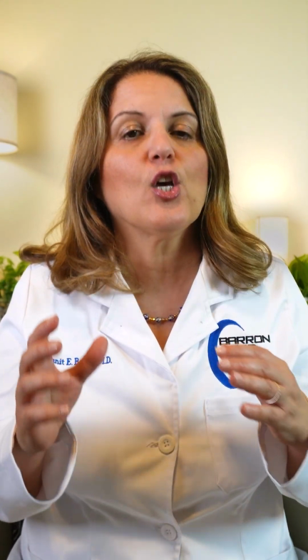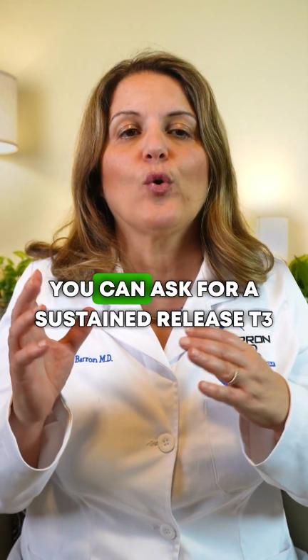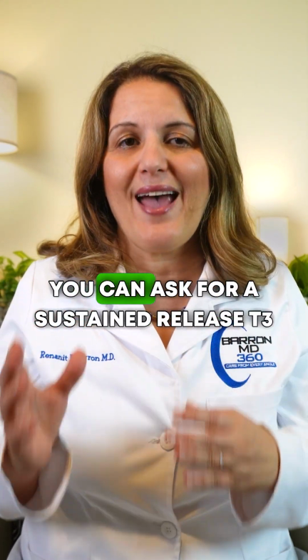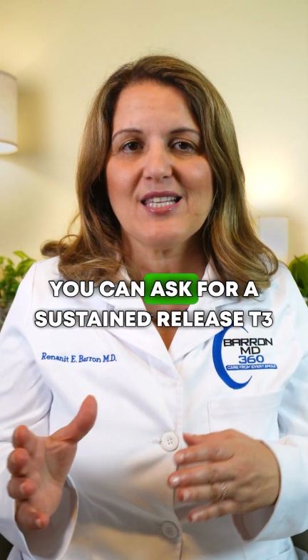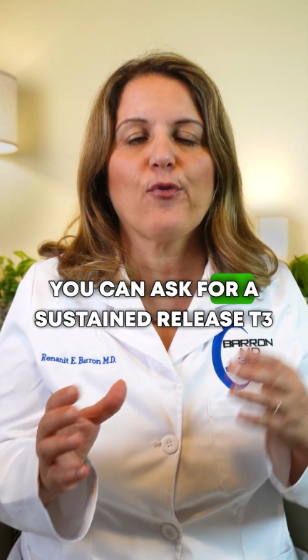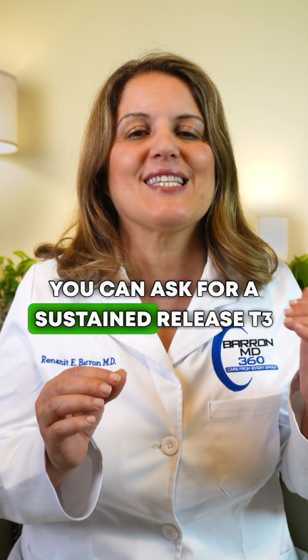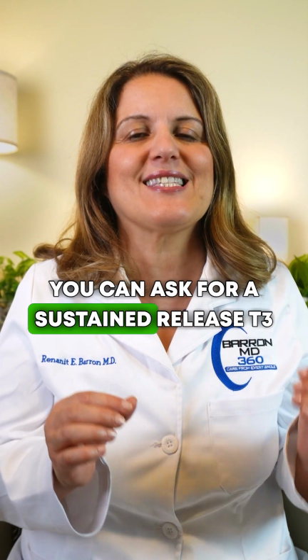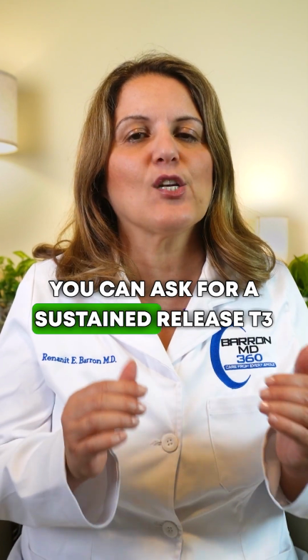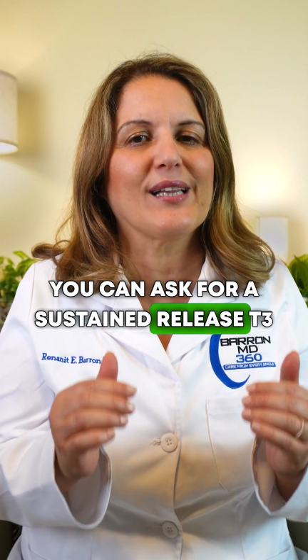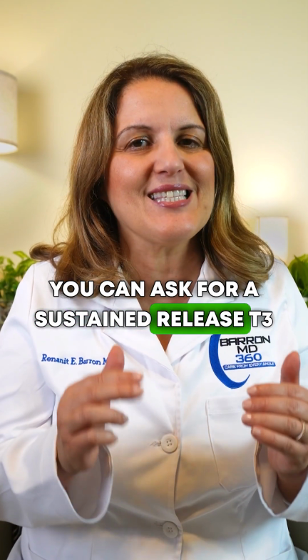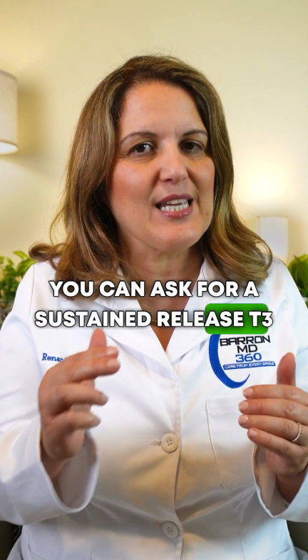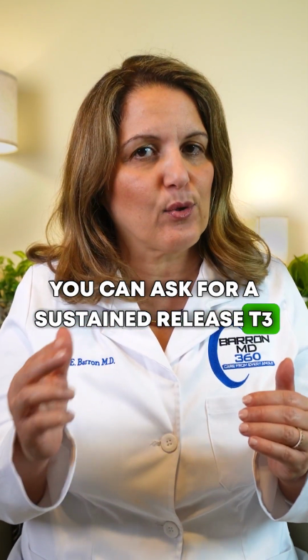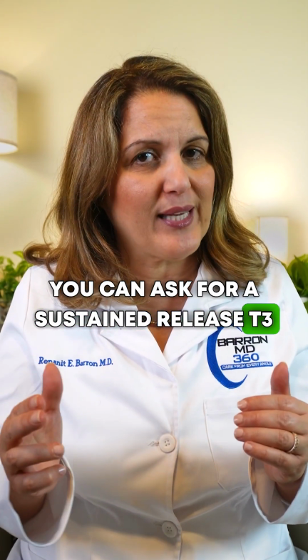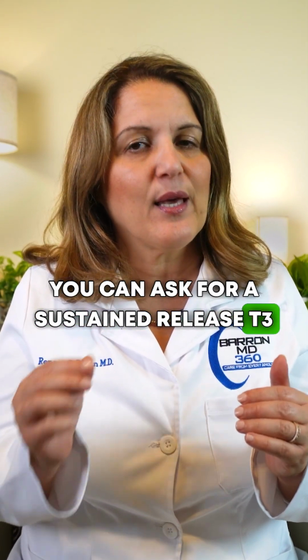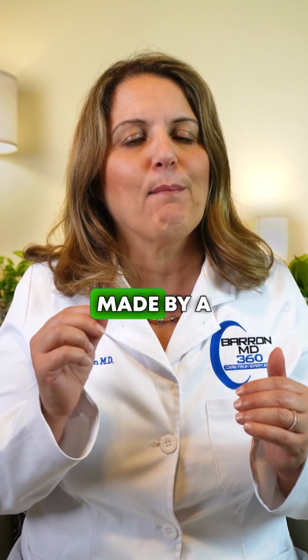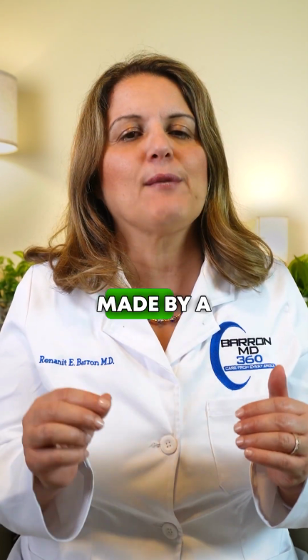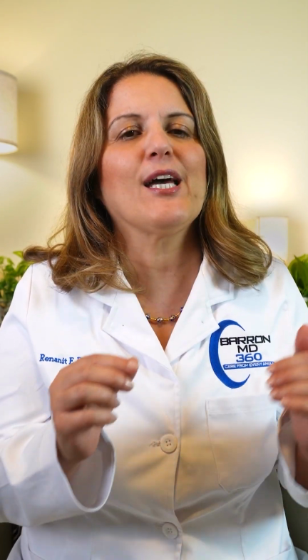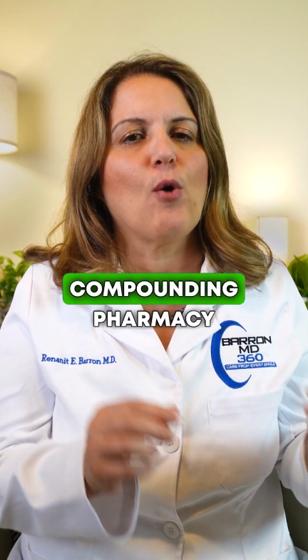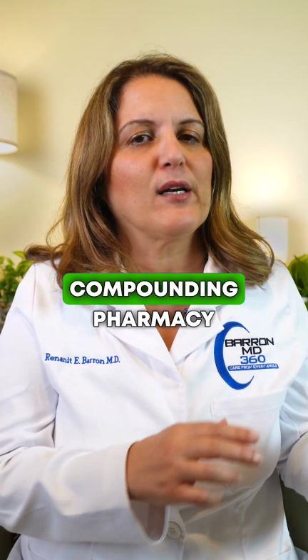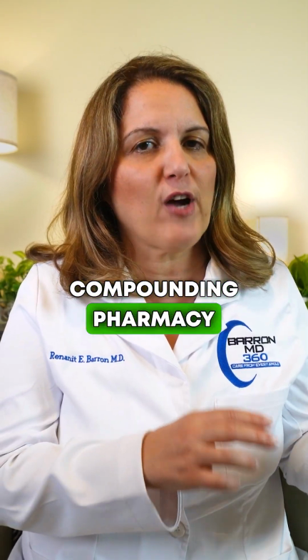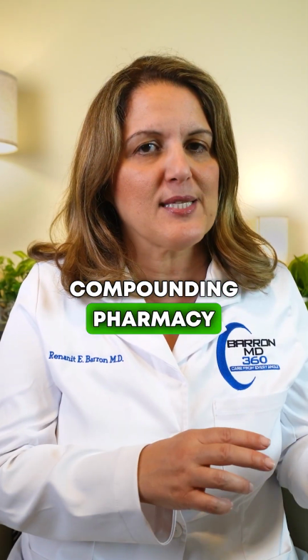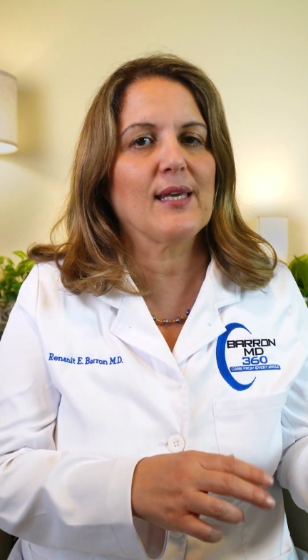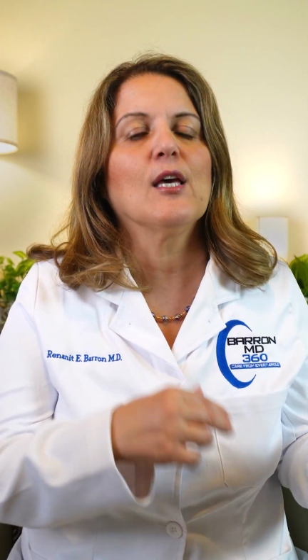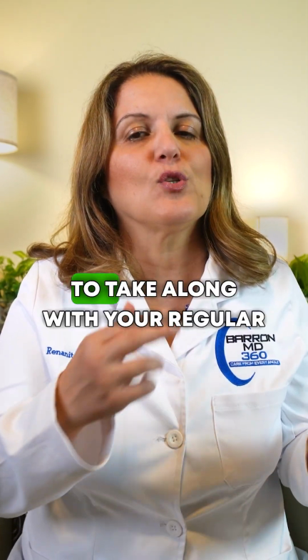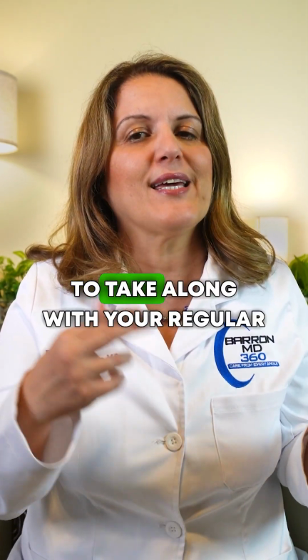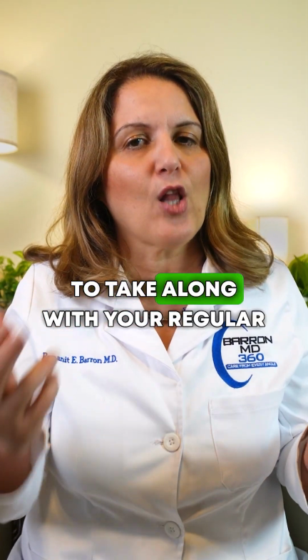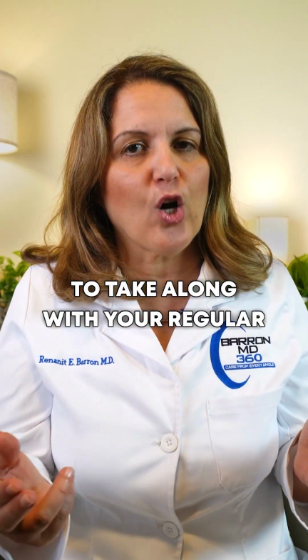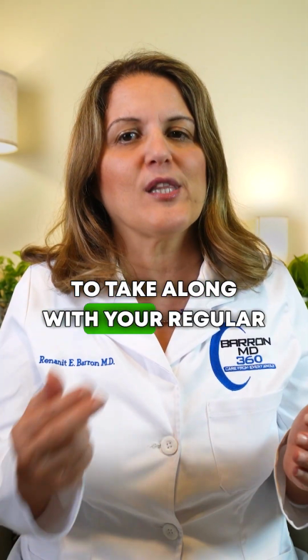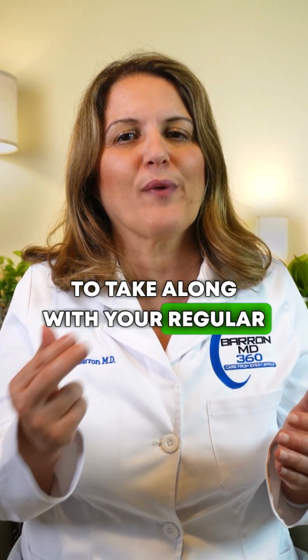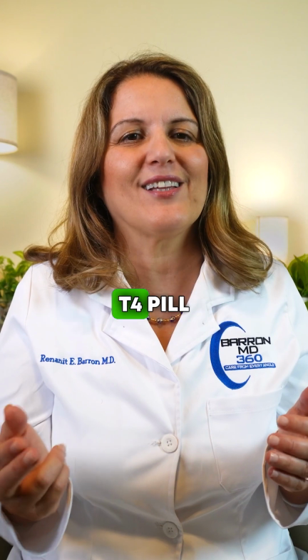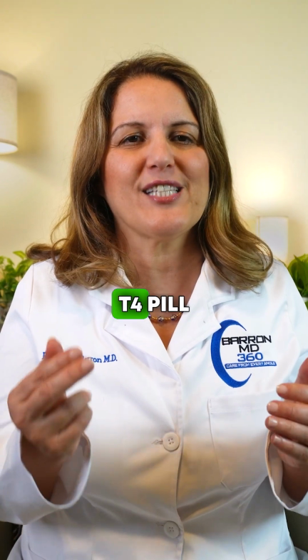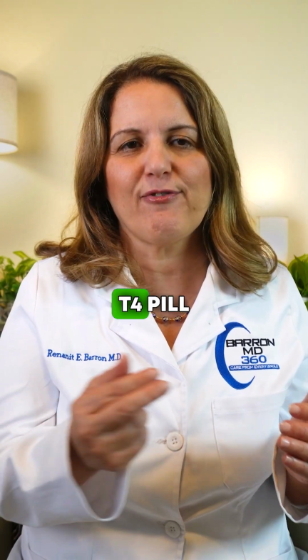you can ask for a sustained-release T3 made by a compounding pharmacy to take along with your regular T4 pill.